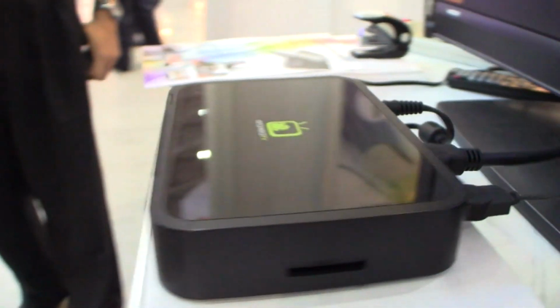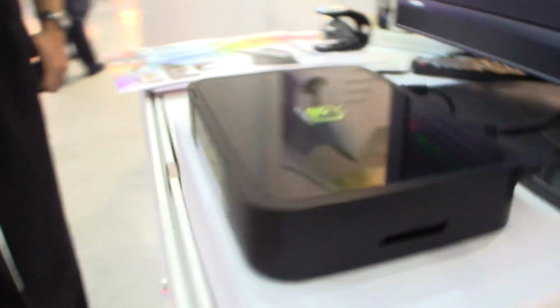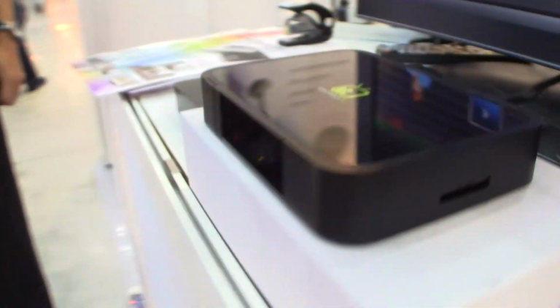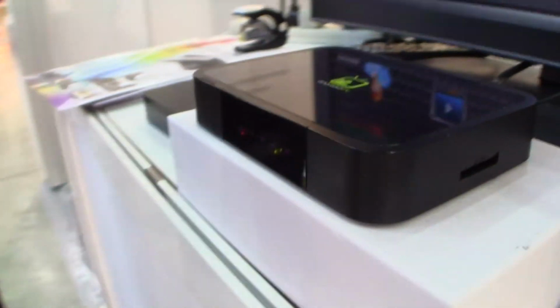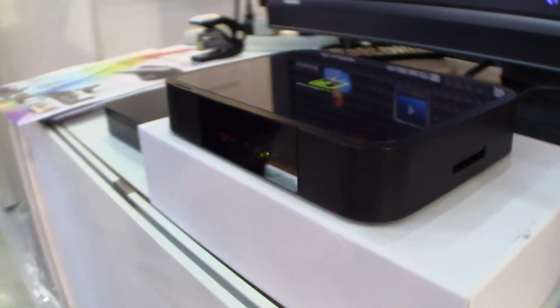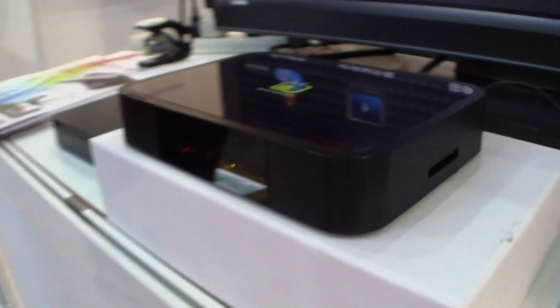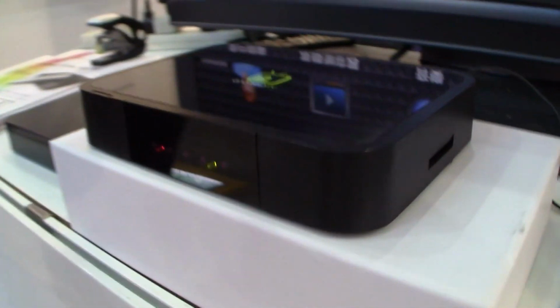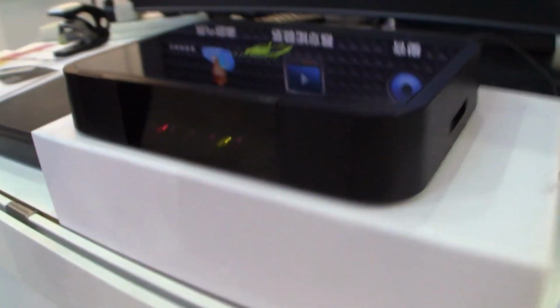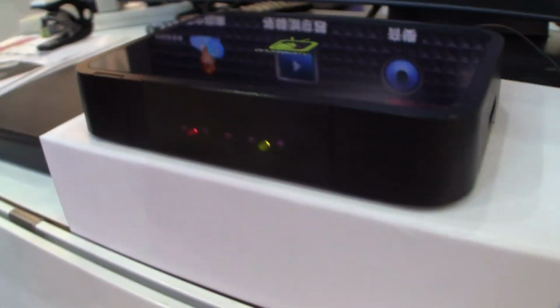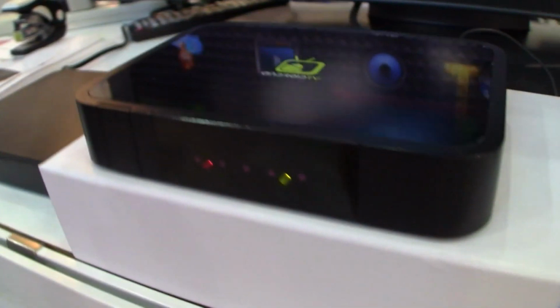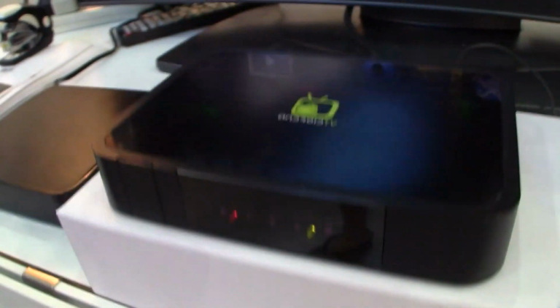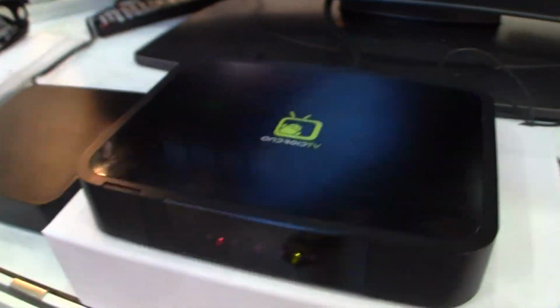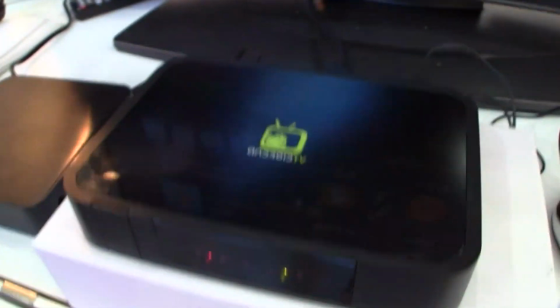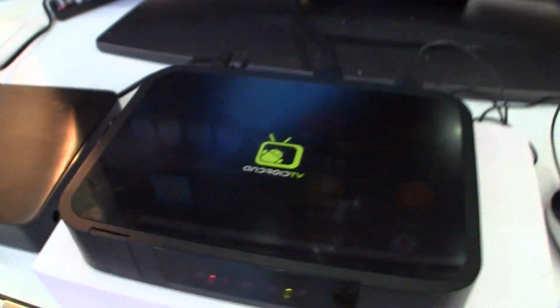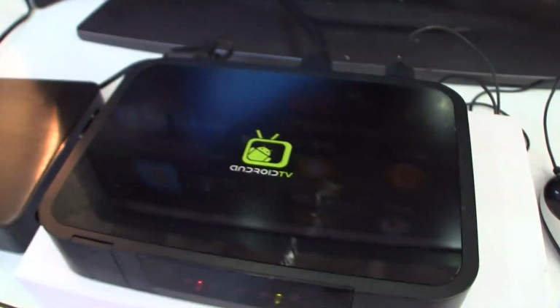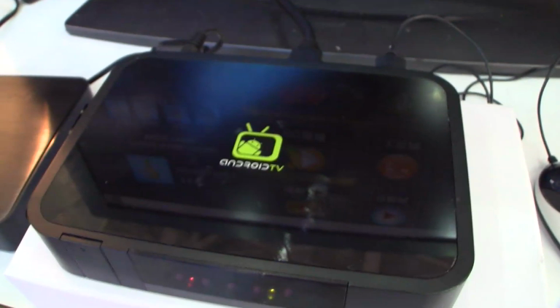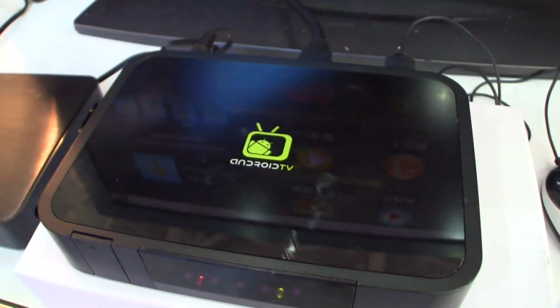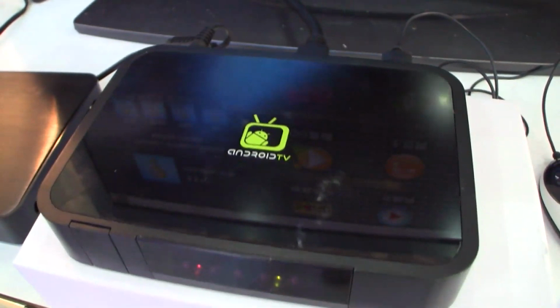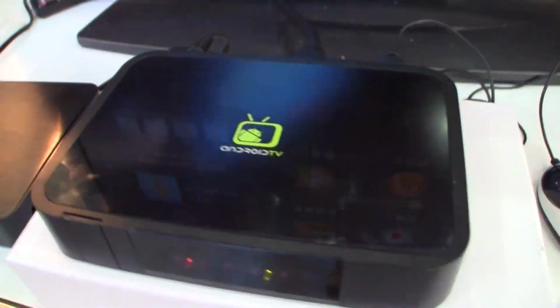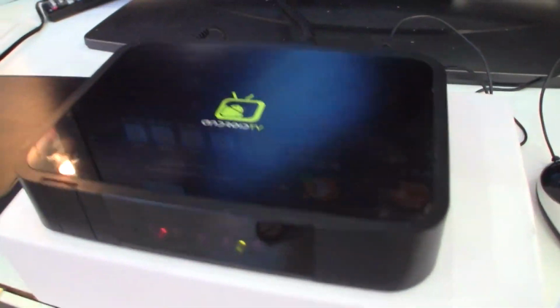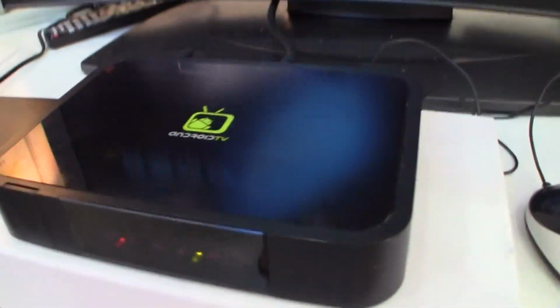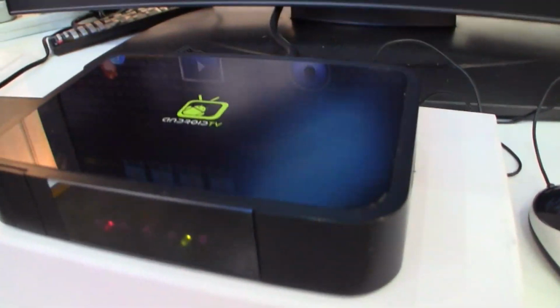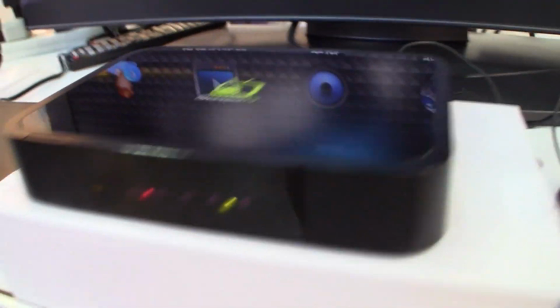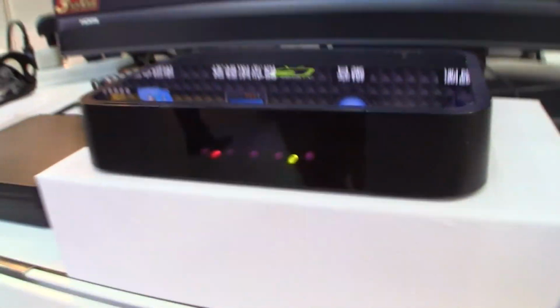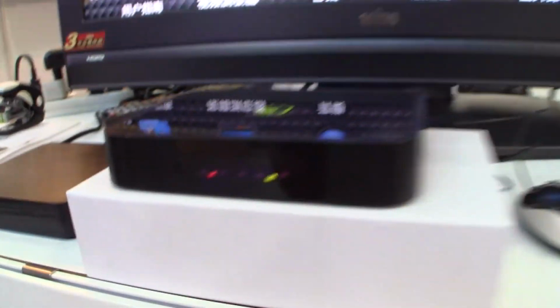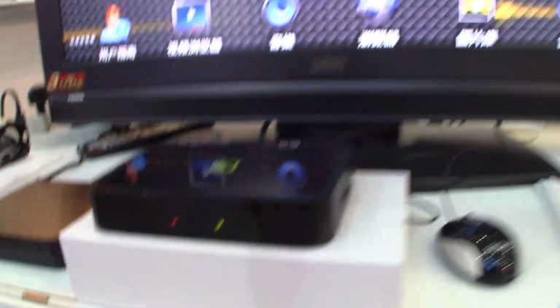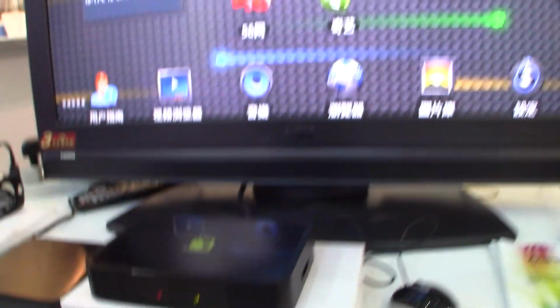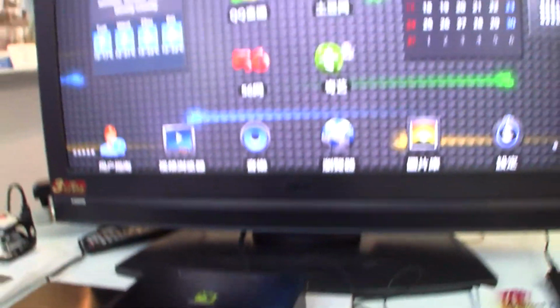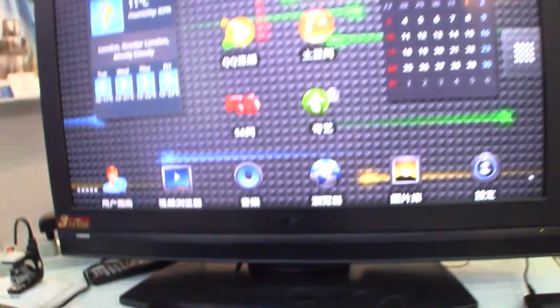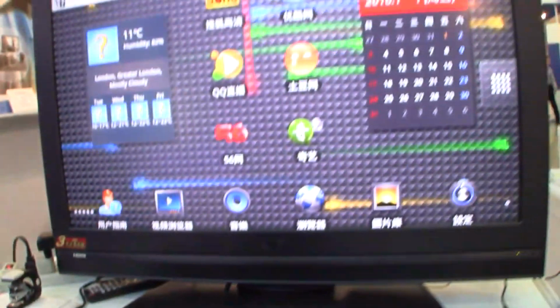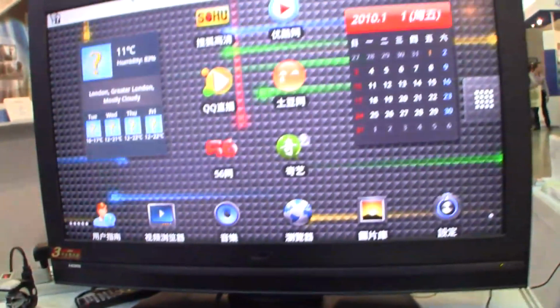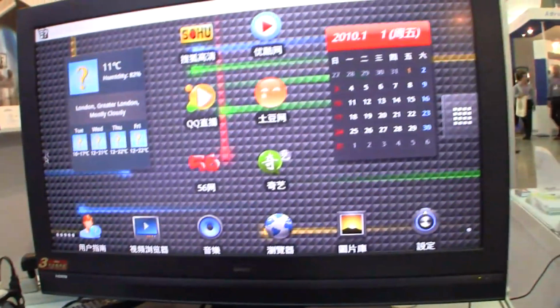We don't actually have any video loaded on here right now, but it does support Wi-Fi and Bluetooth. Right now this is actually running on infrared.